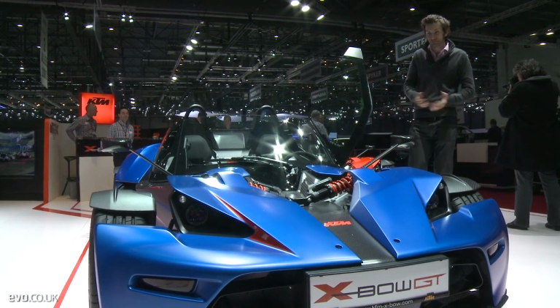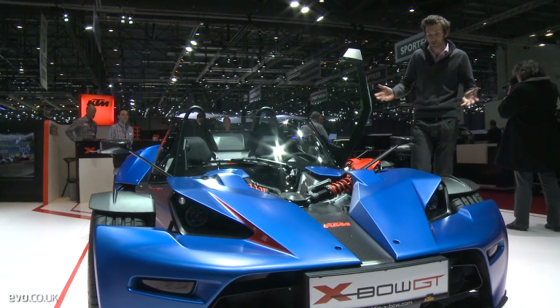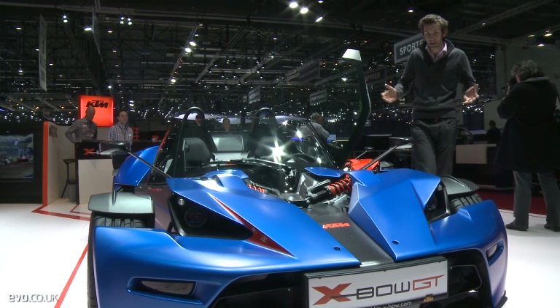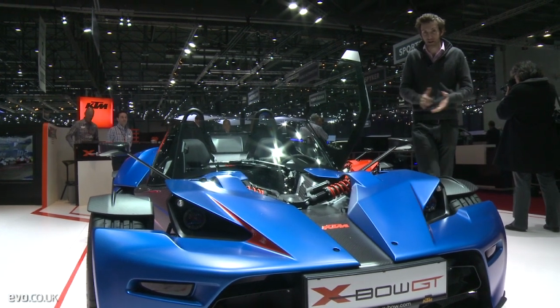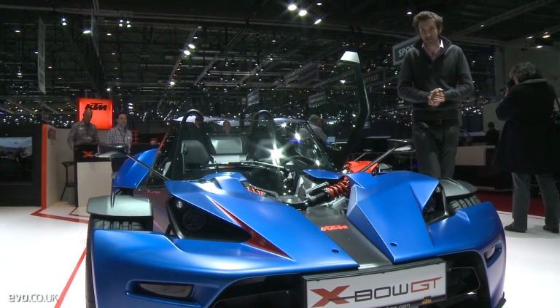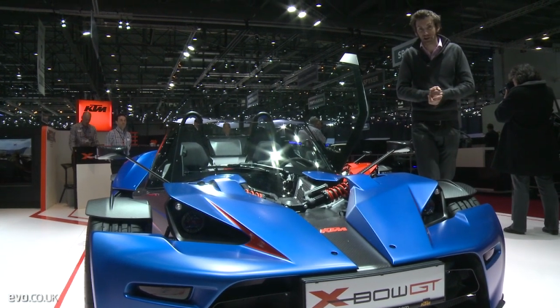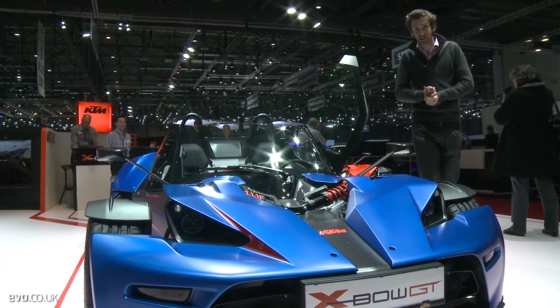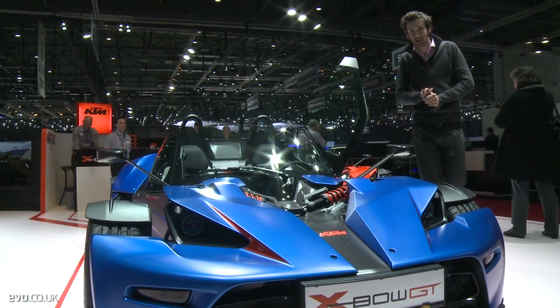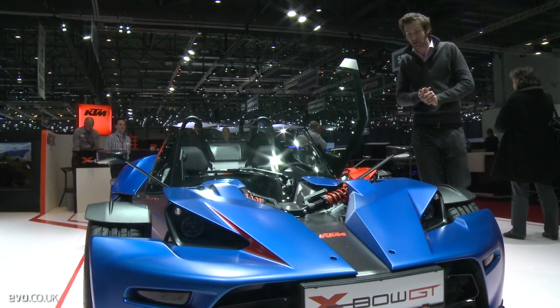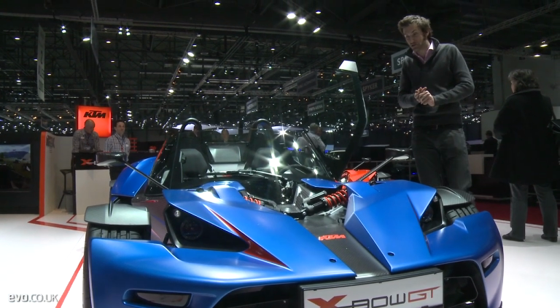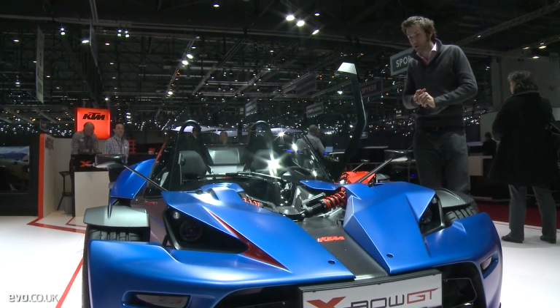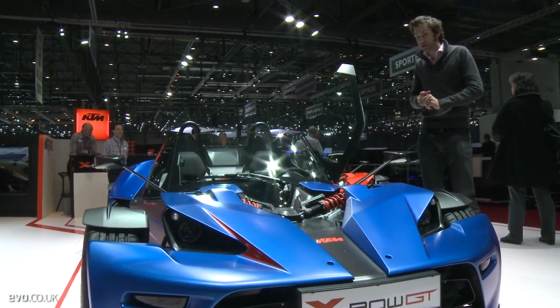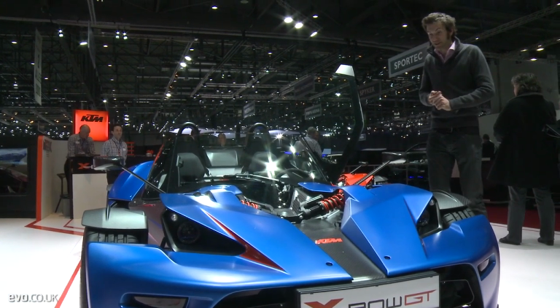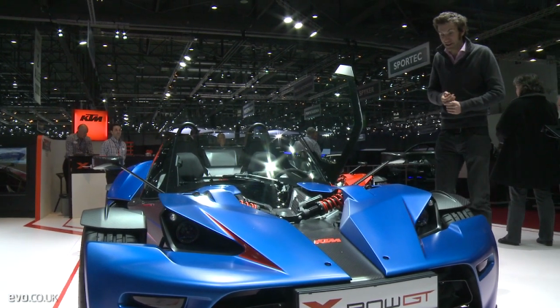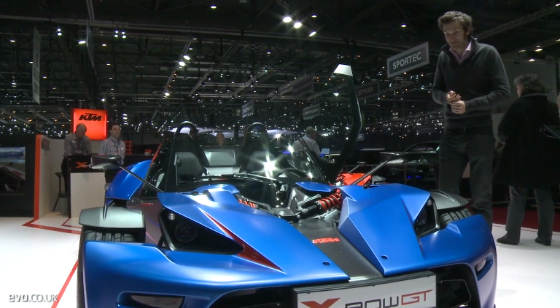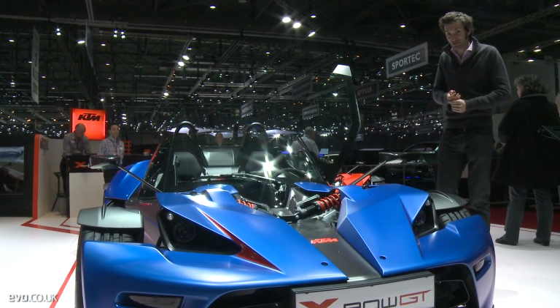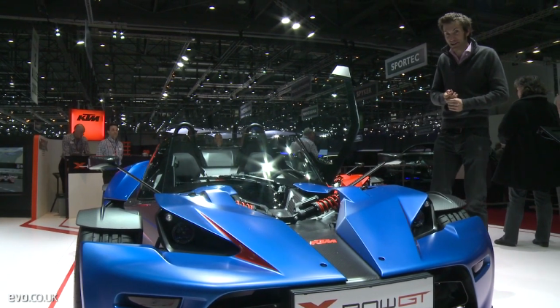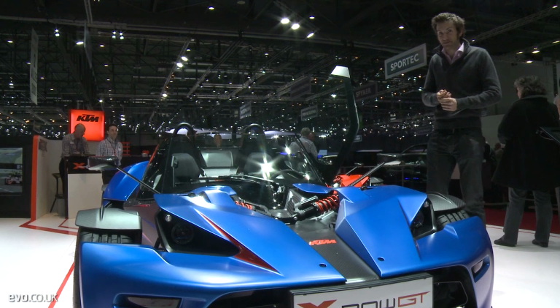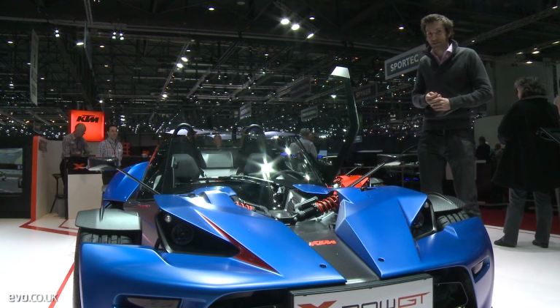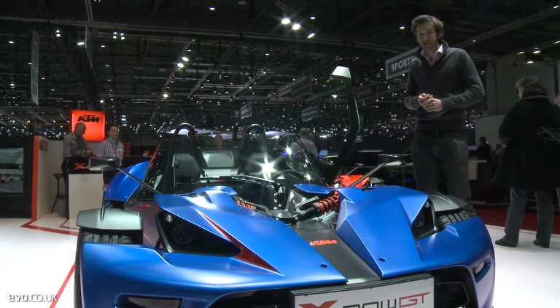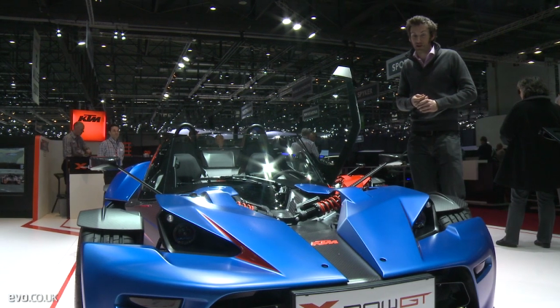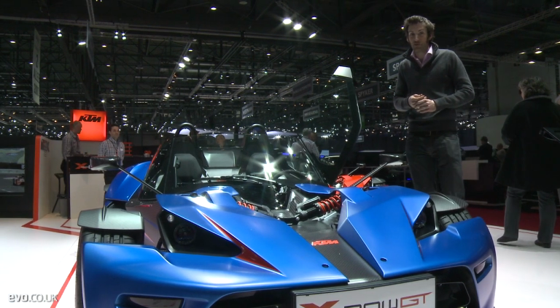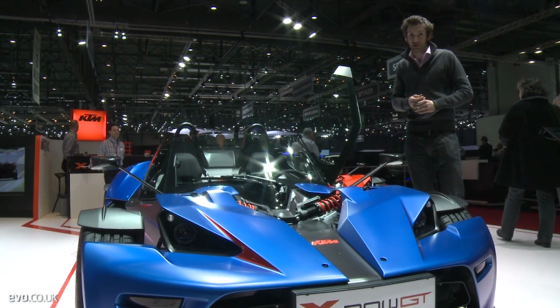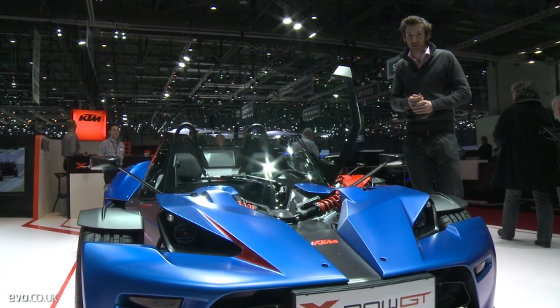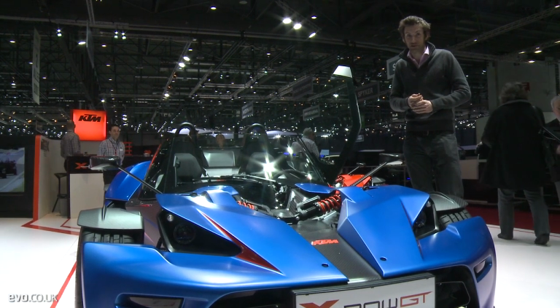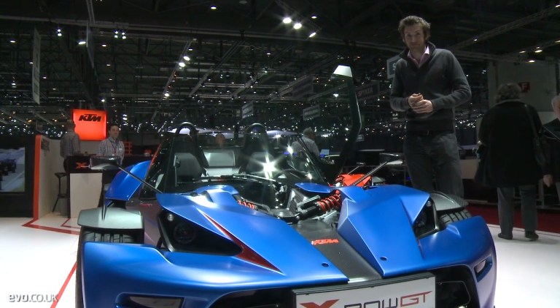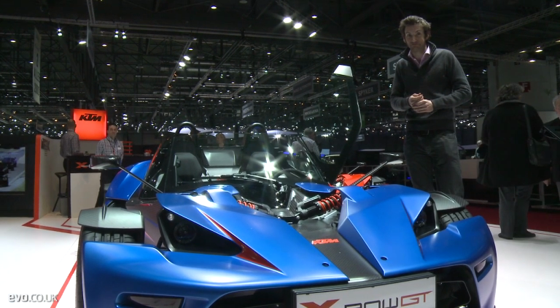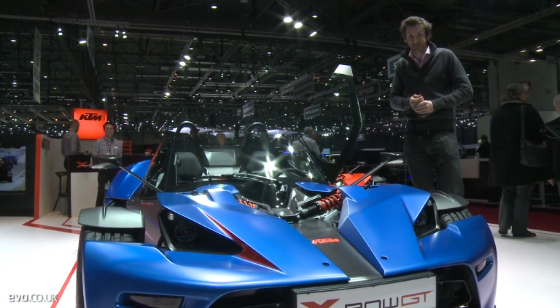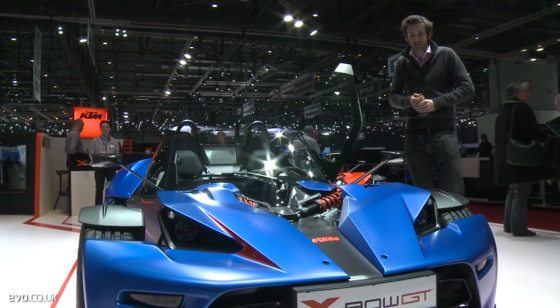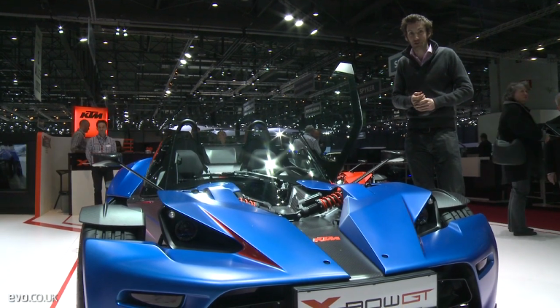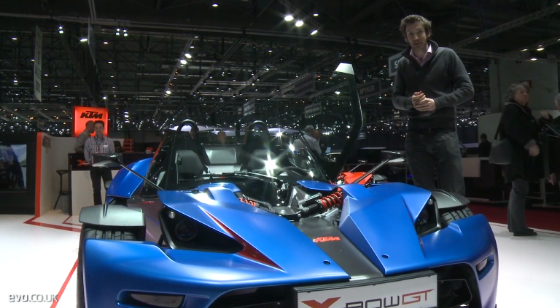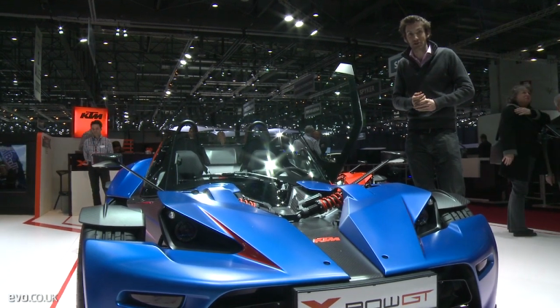To be fair, I think if you're going to have a car like the X-Bow, then really you should have one without a windscreen. It's just not cricket otherwise.